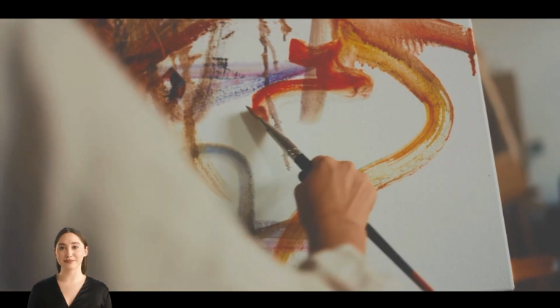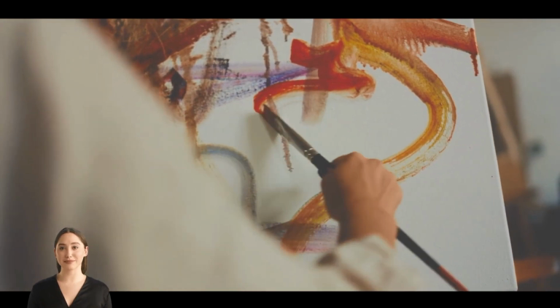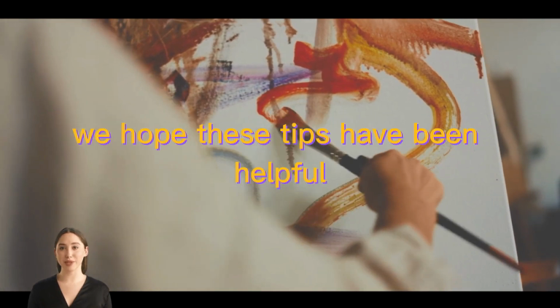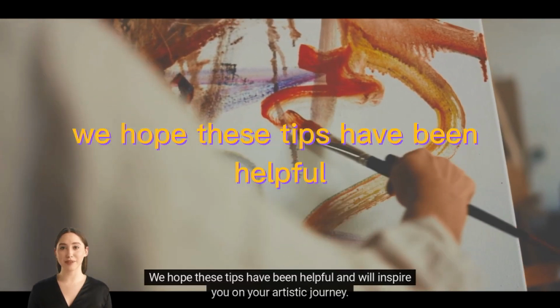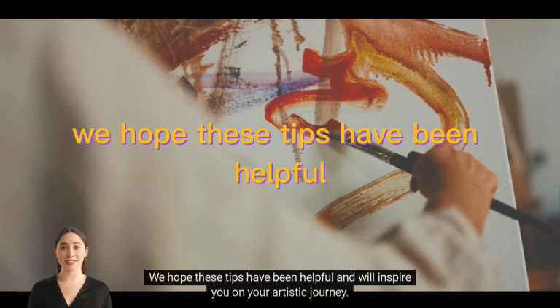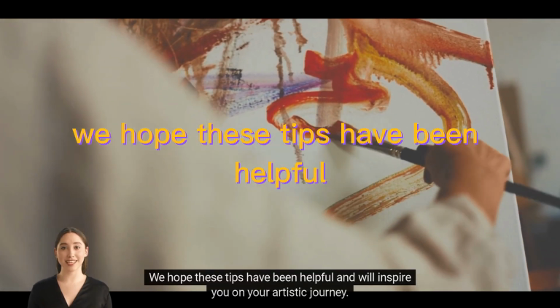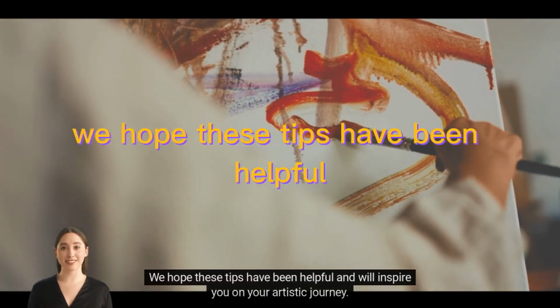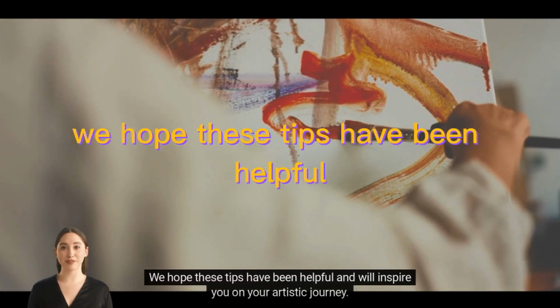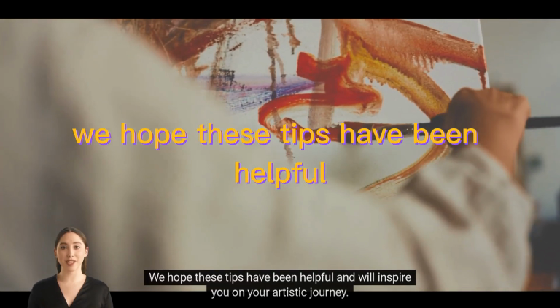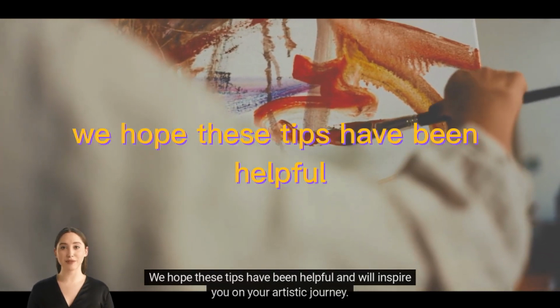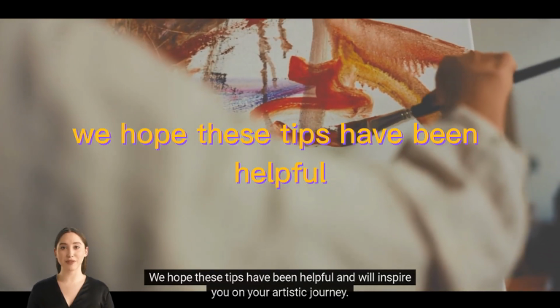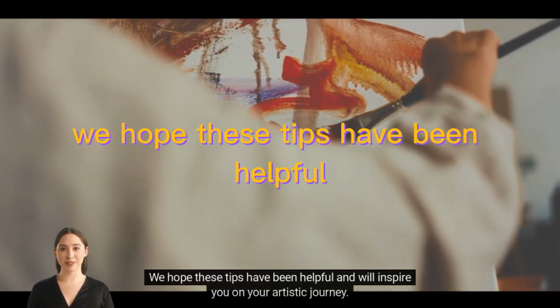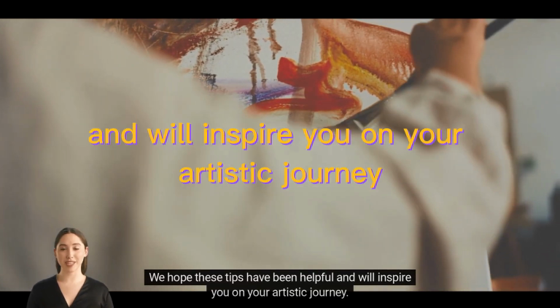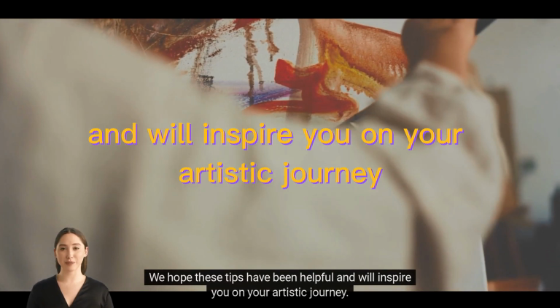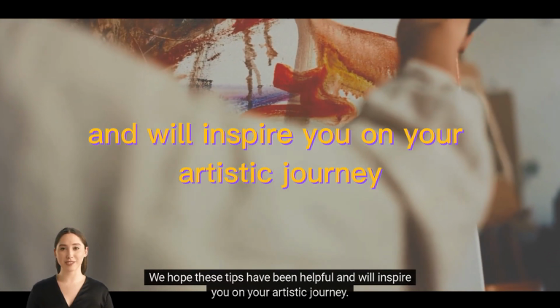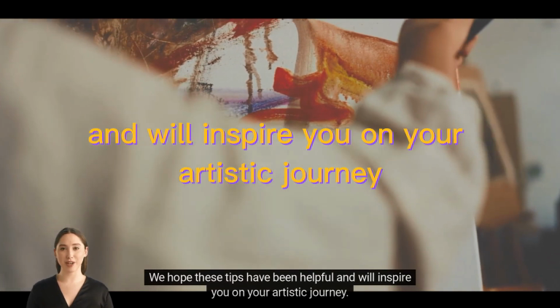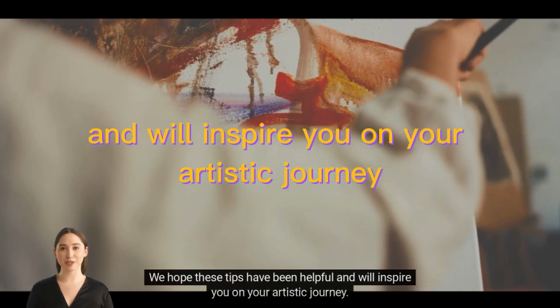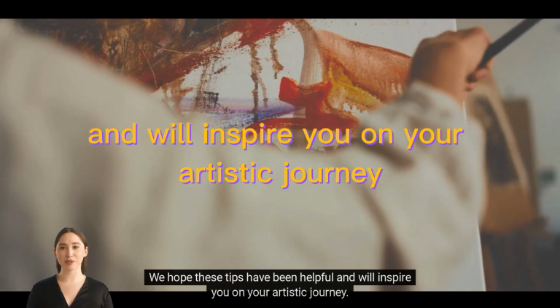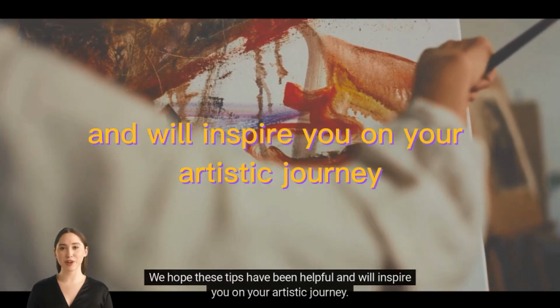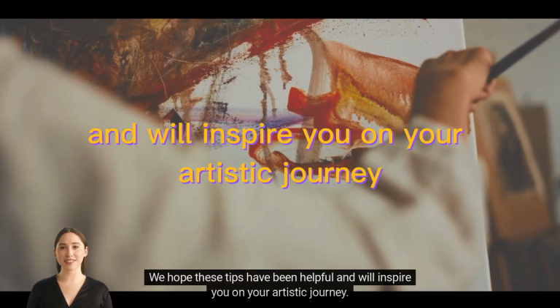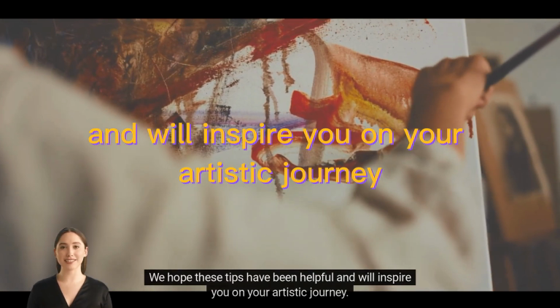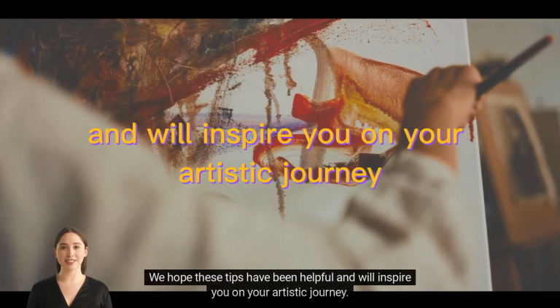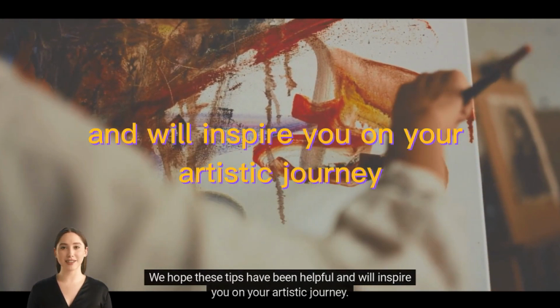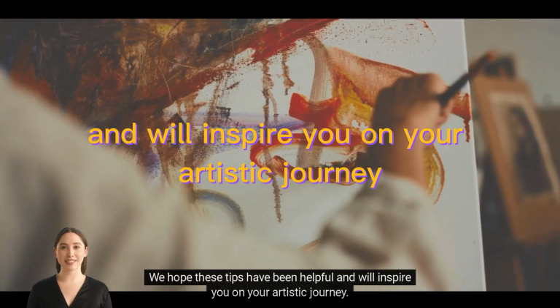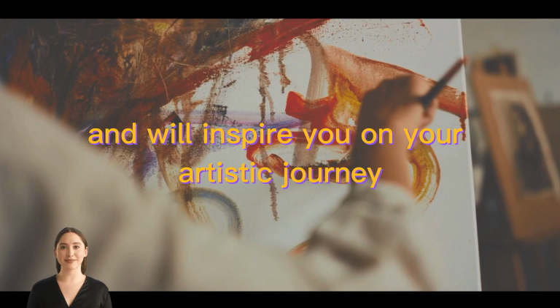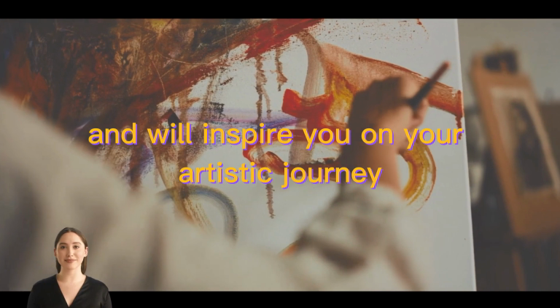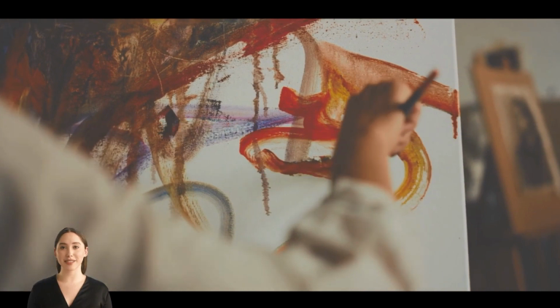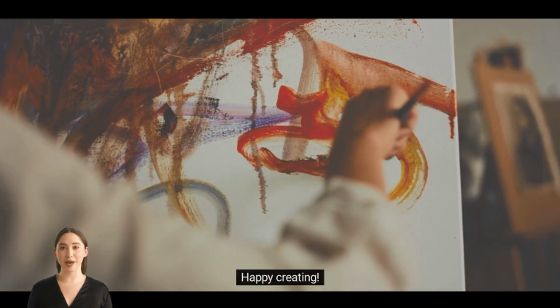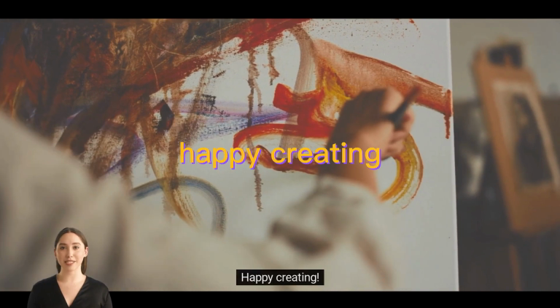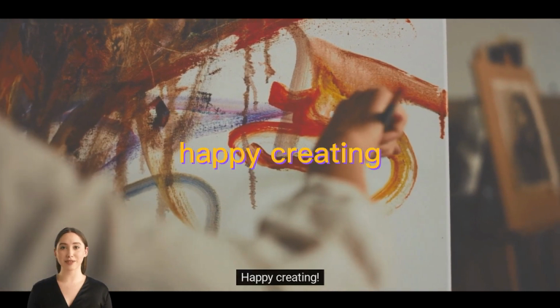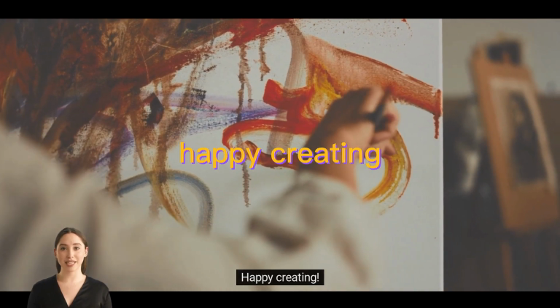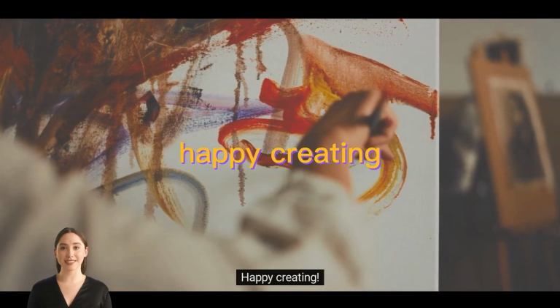We hope these tips have been helpful and will inspire you on your artistic journey. Happy creating!